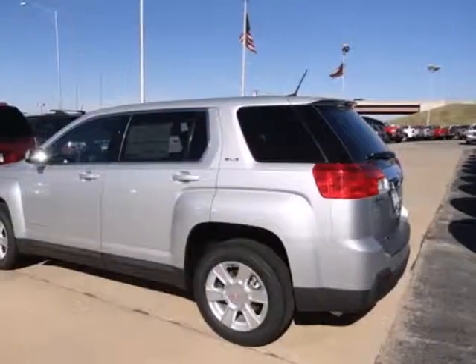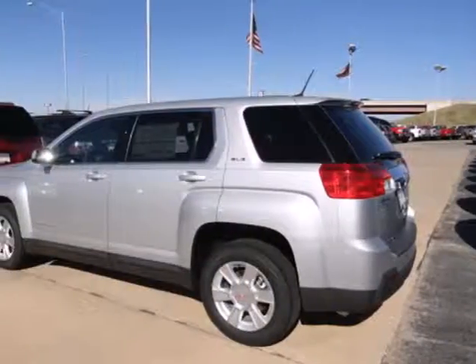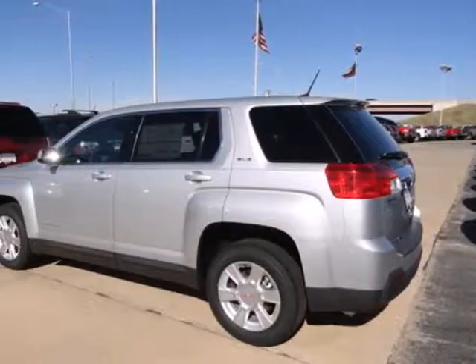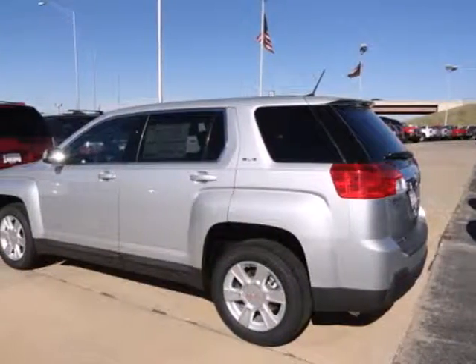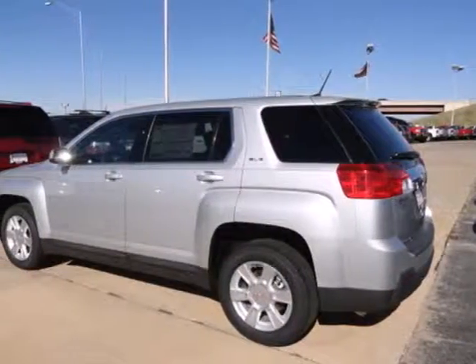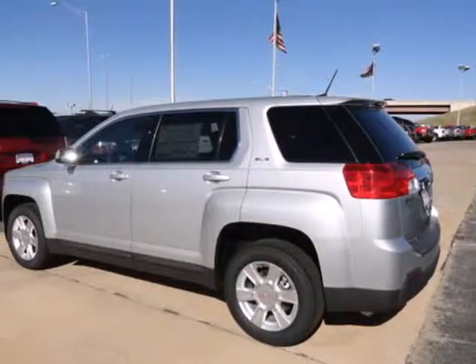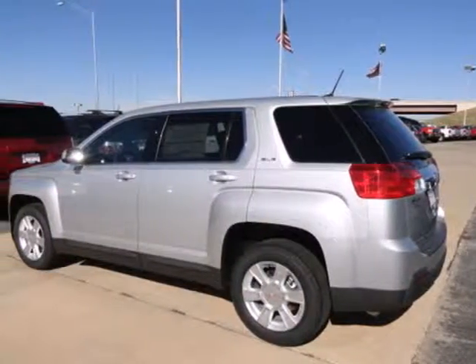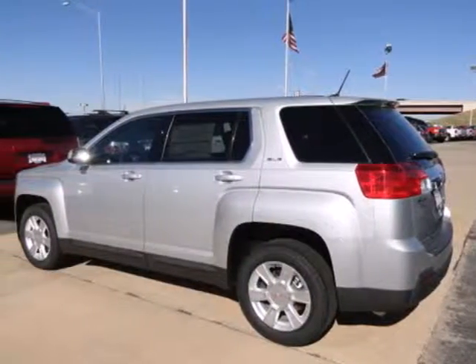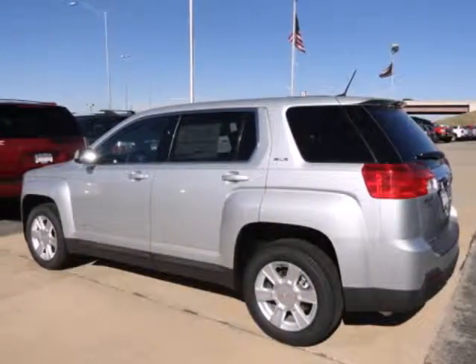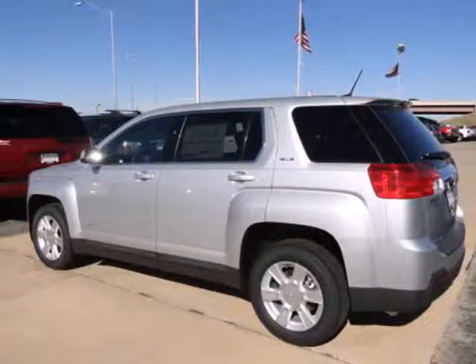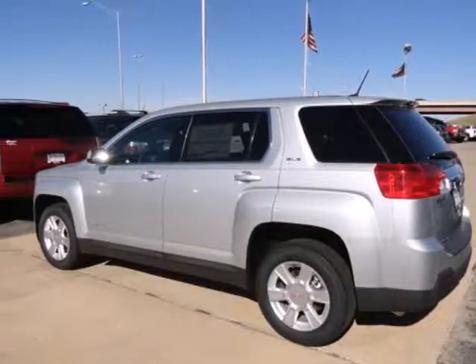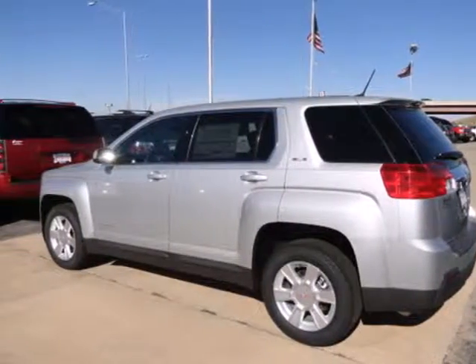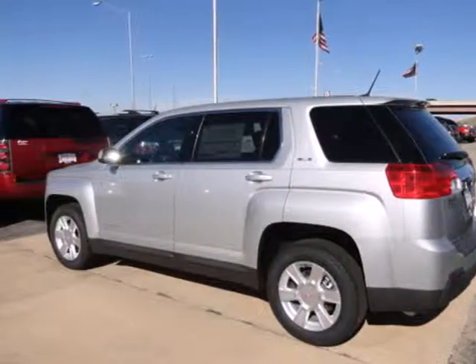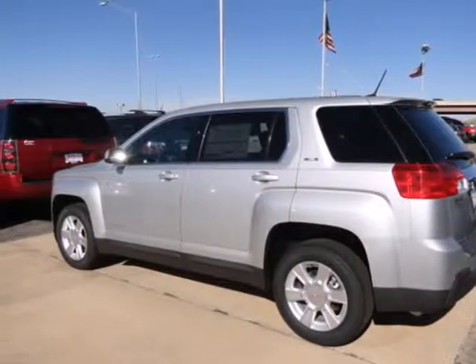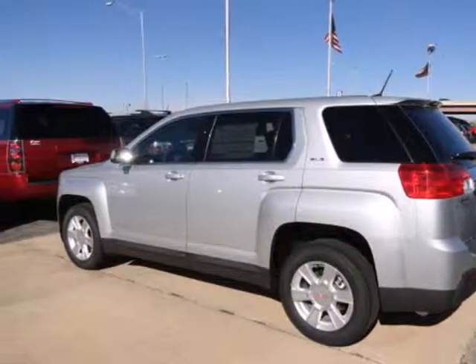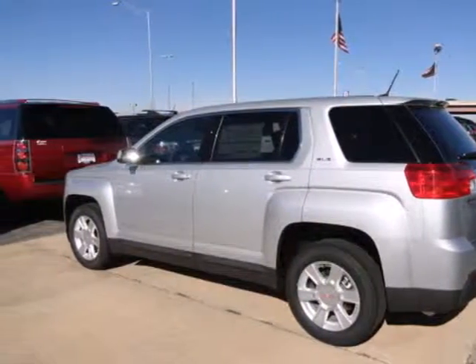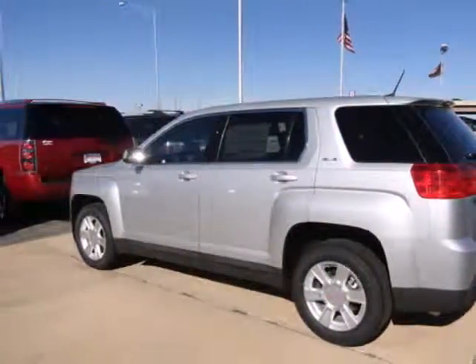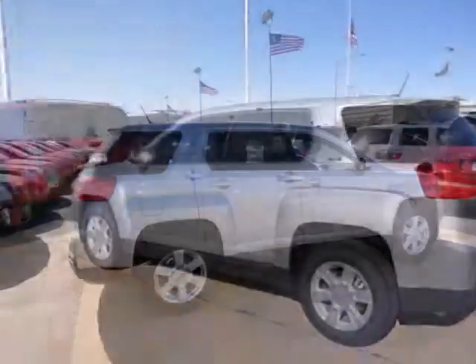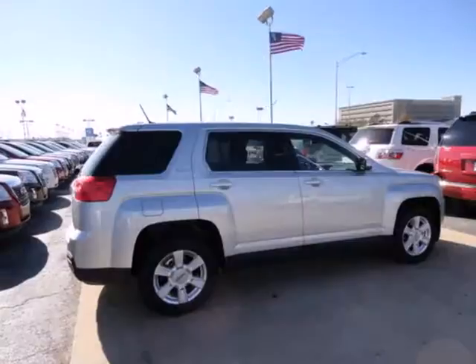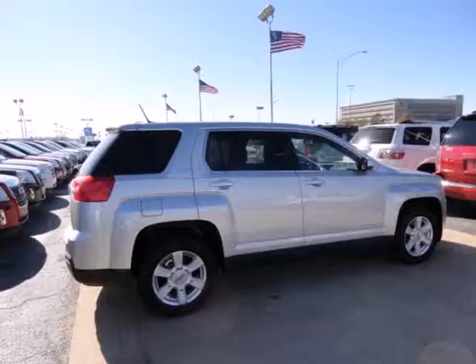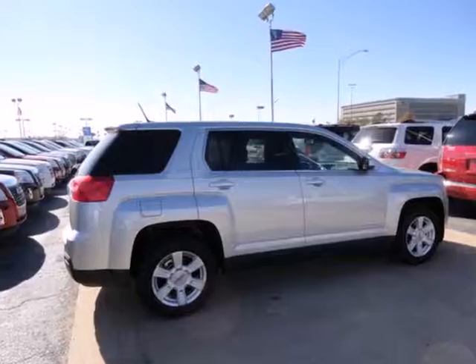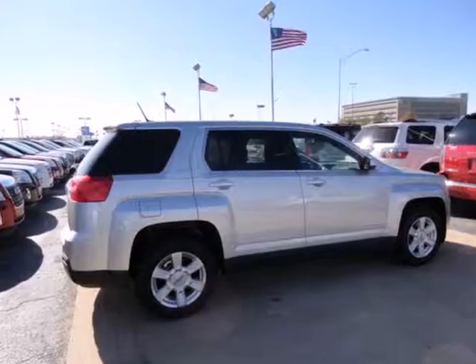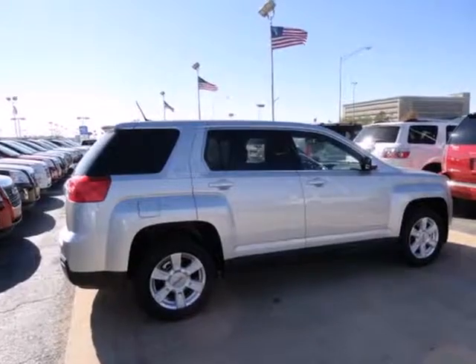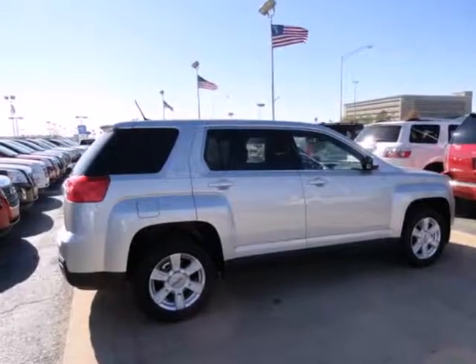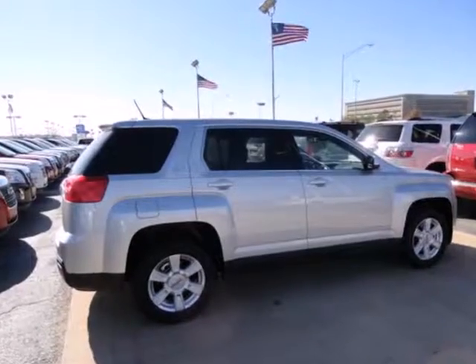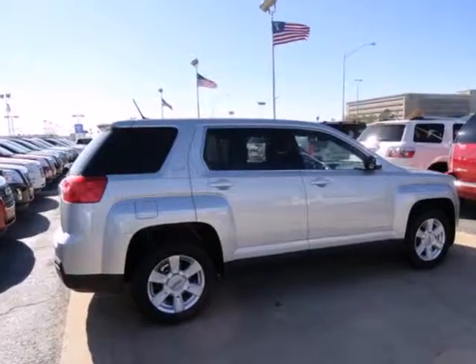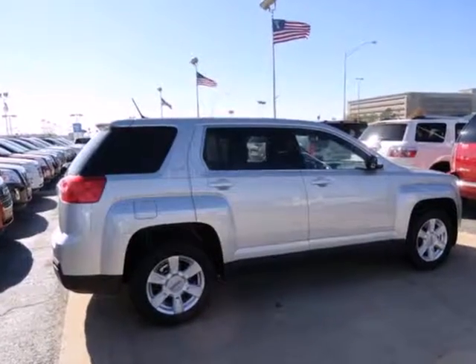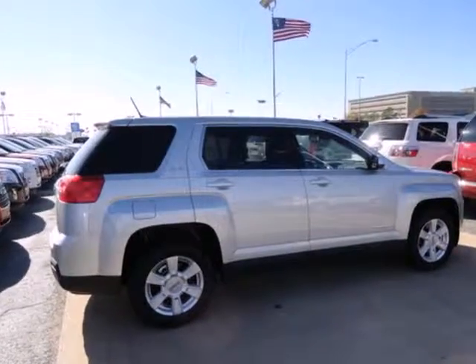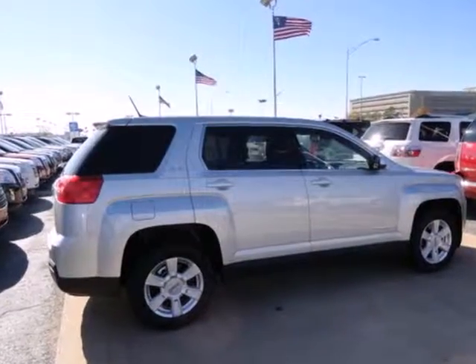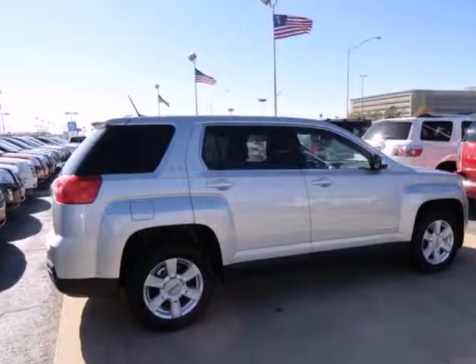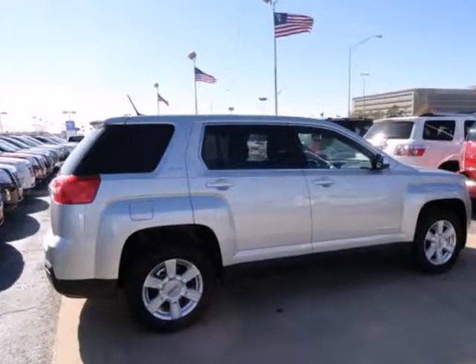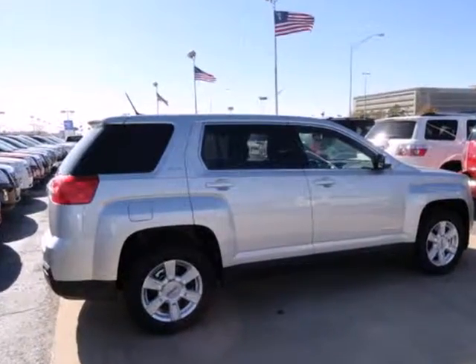Intuitive, bold and breathtaking — you can't miss this Terrain. Experience it for yourself today.